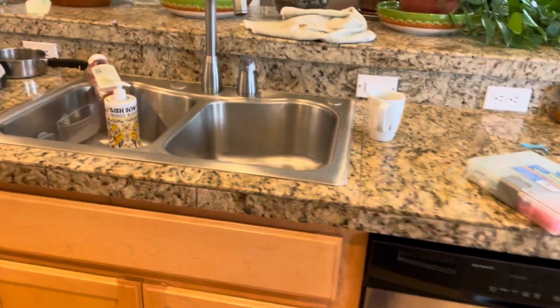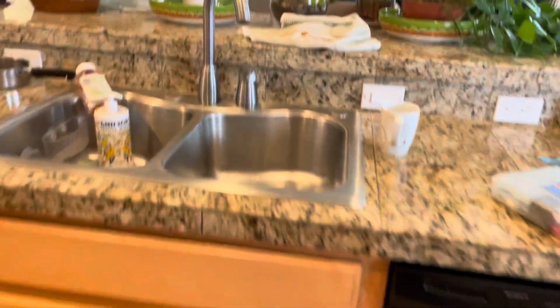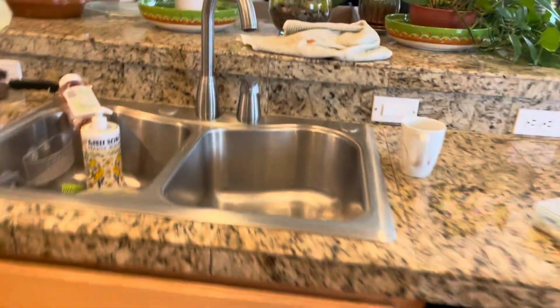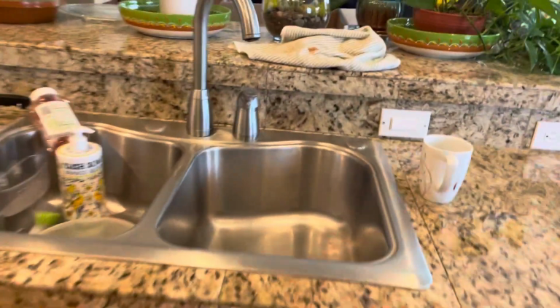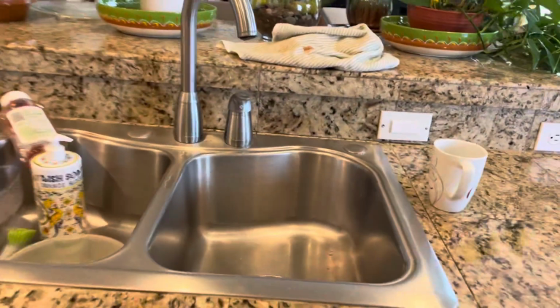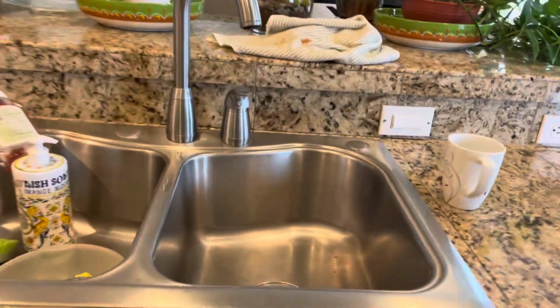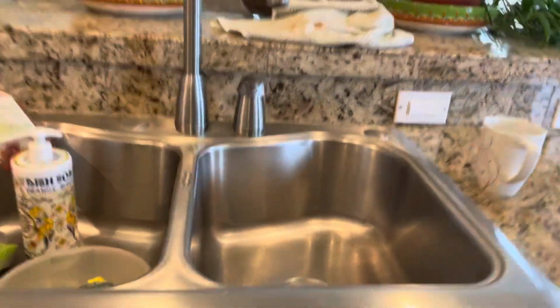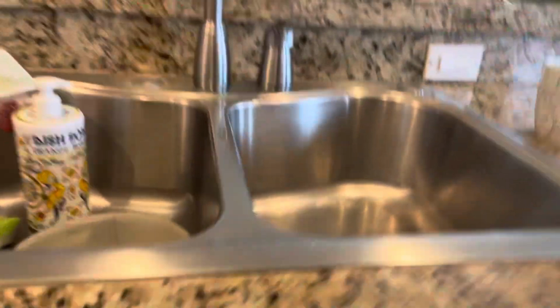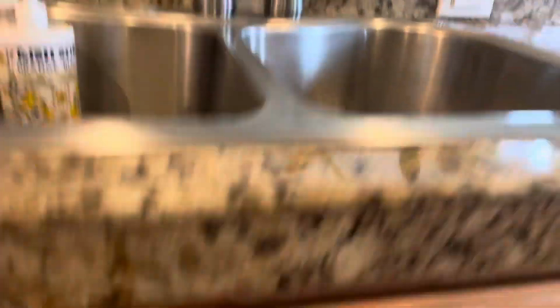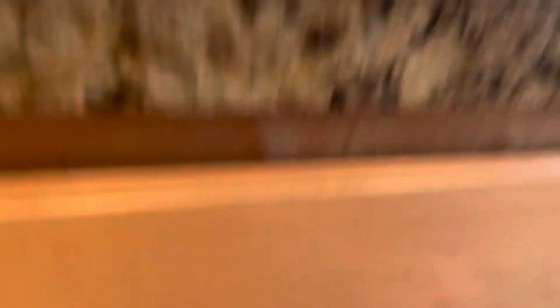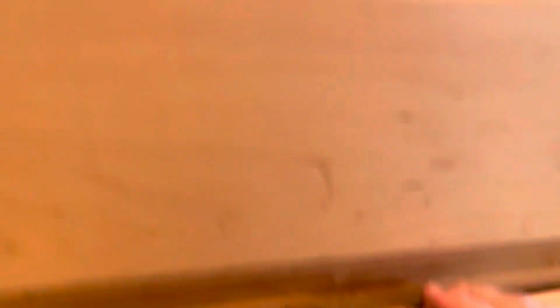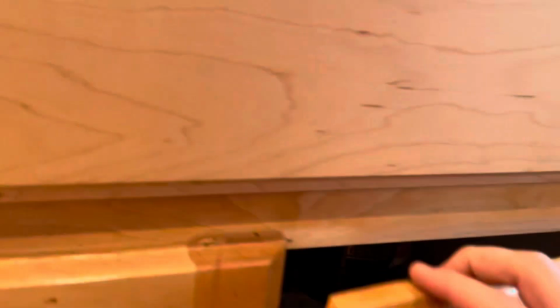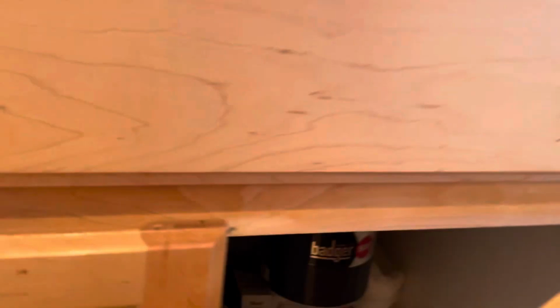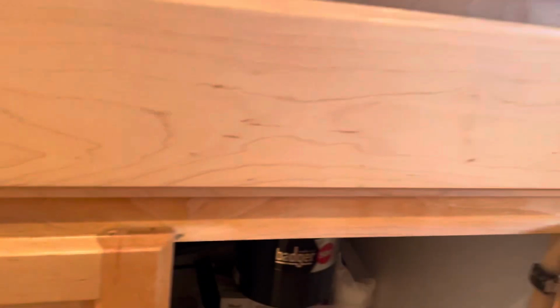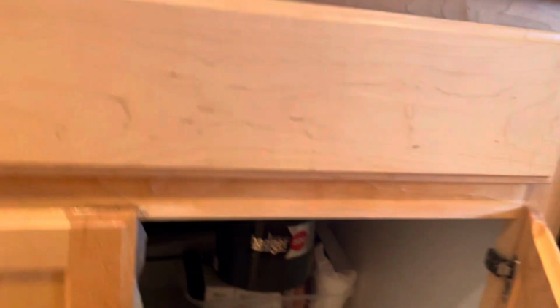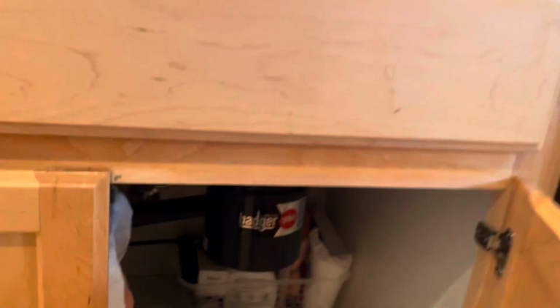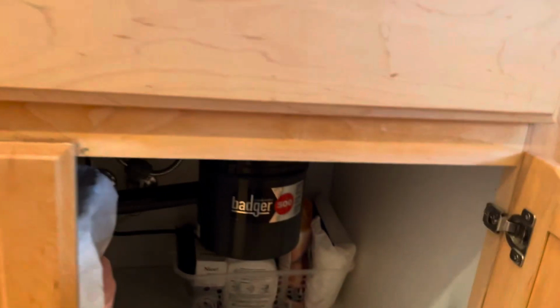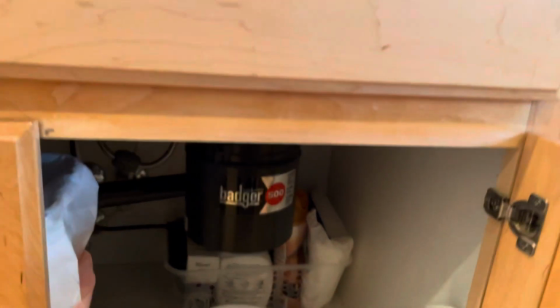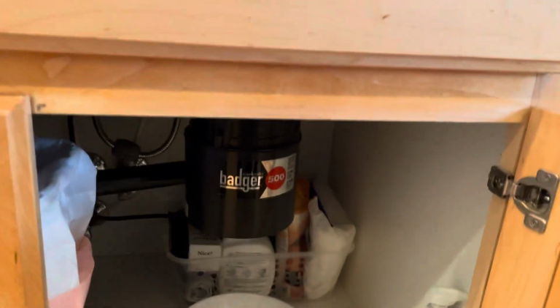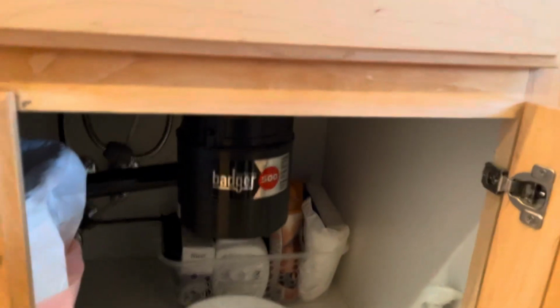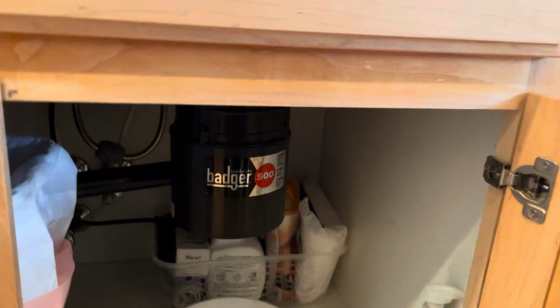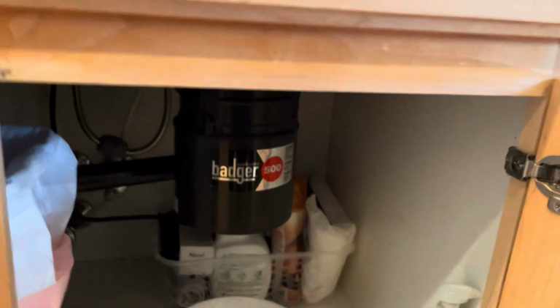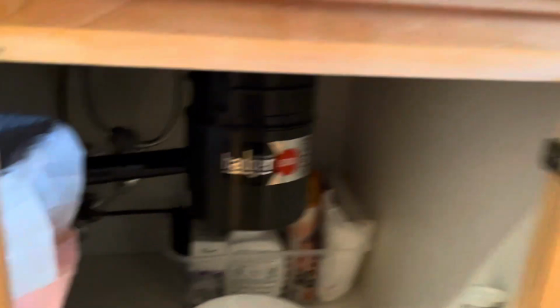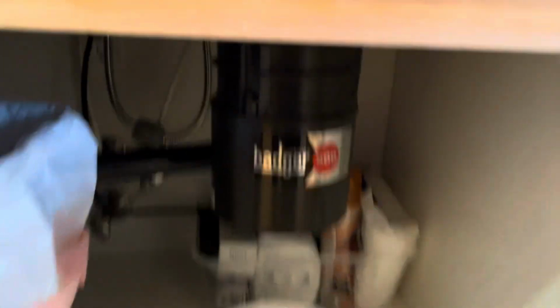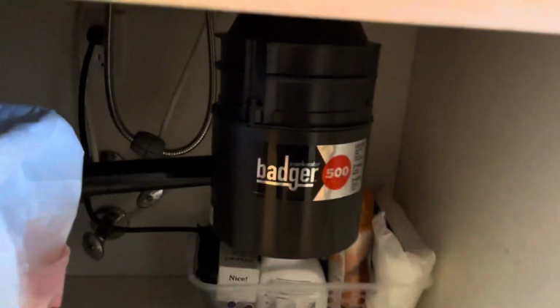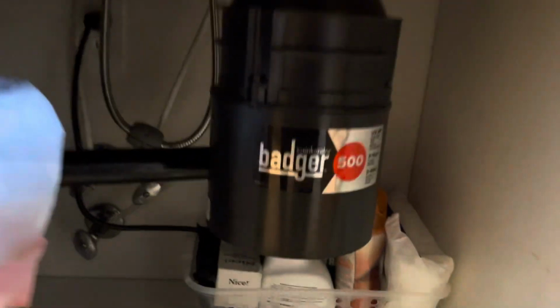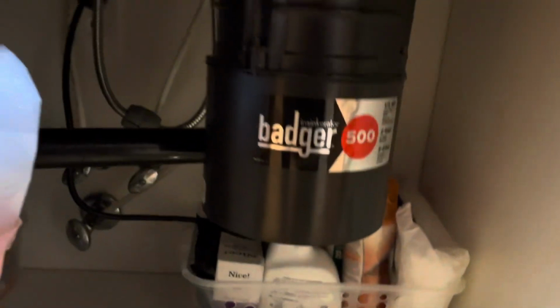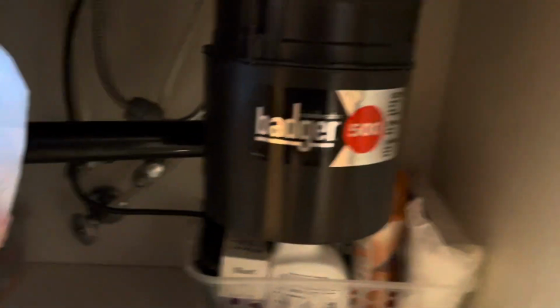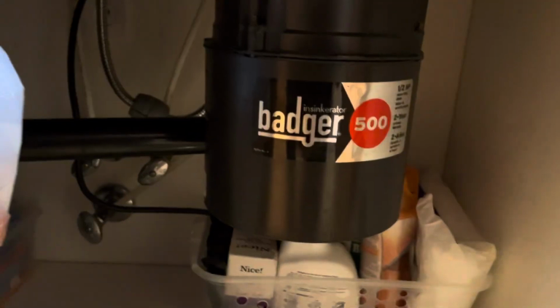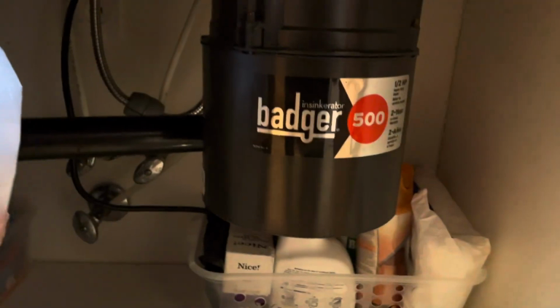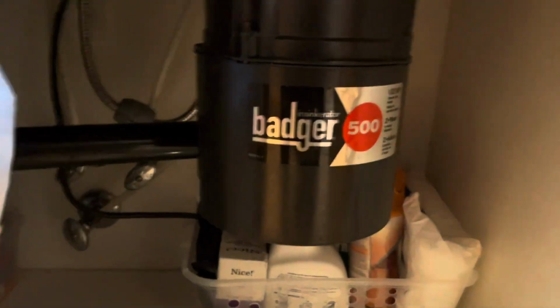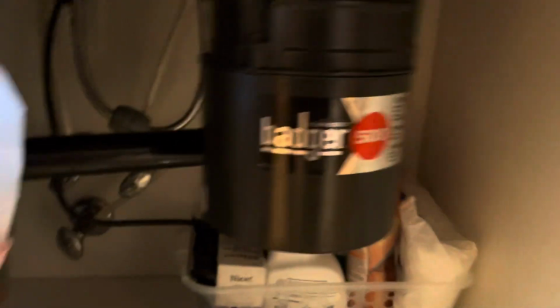Hey YouTube! I thought I'd share something that might help a few of you out. I had an issue with our garbage disposal.